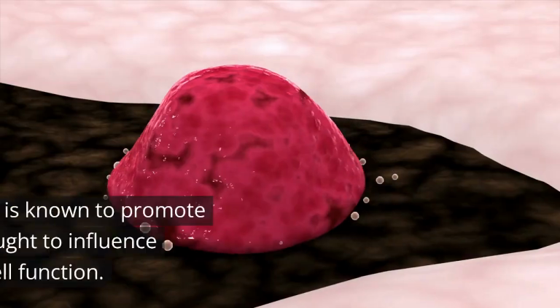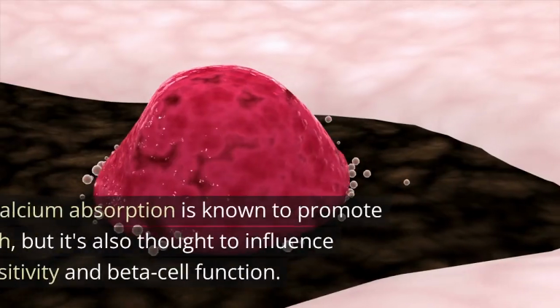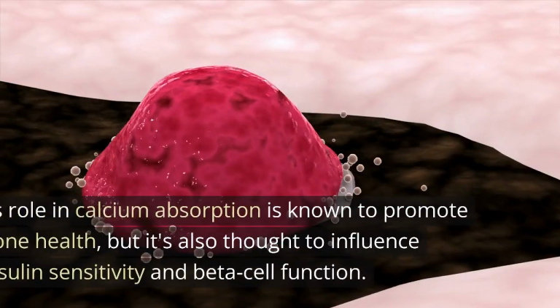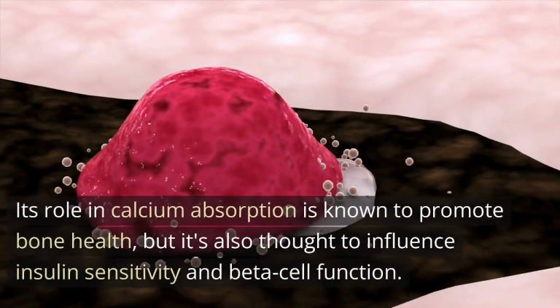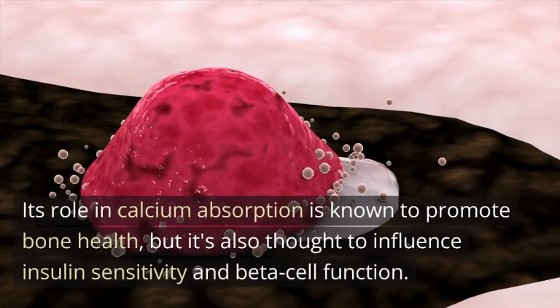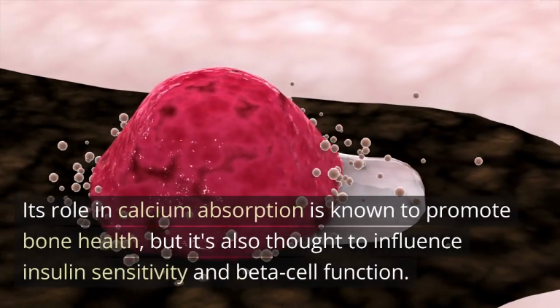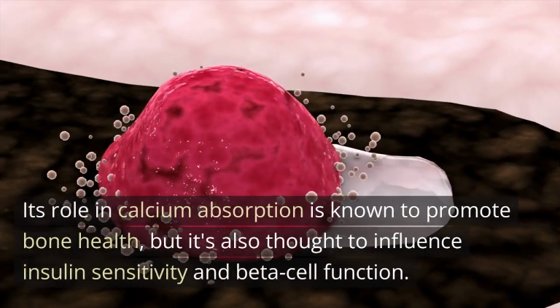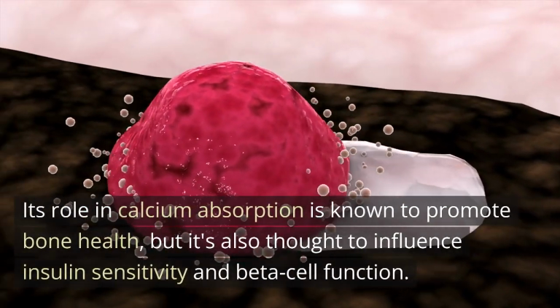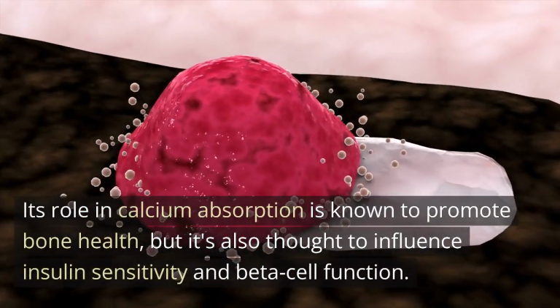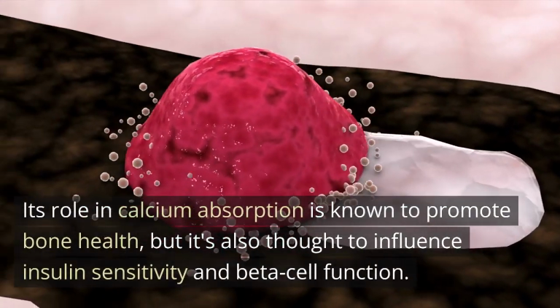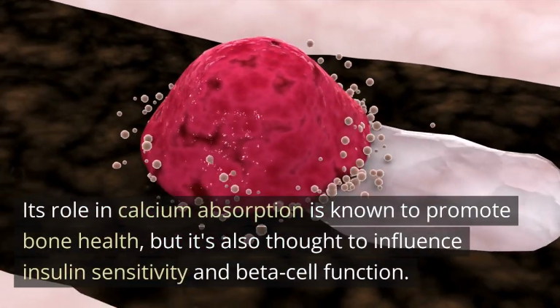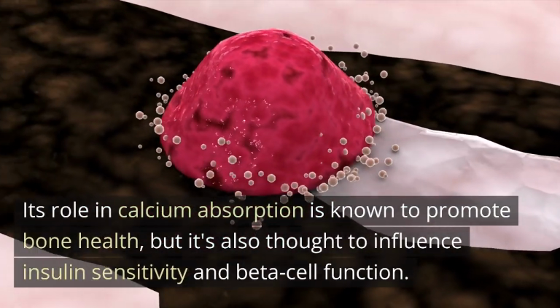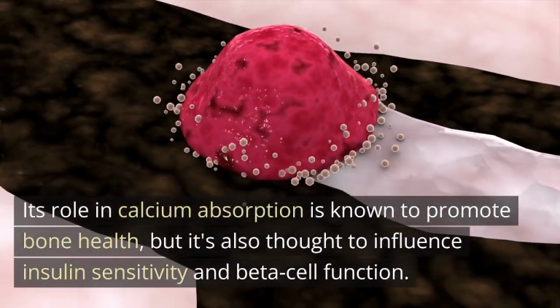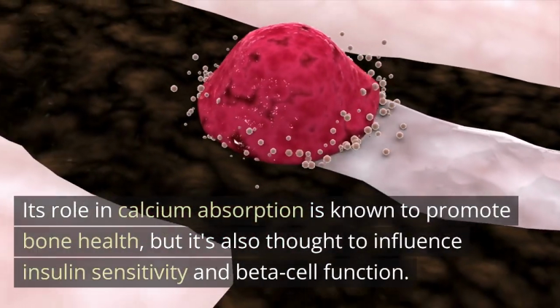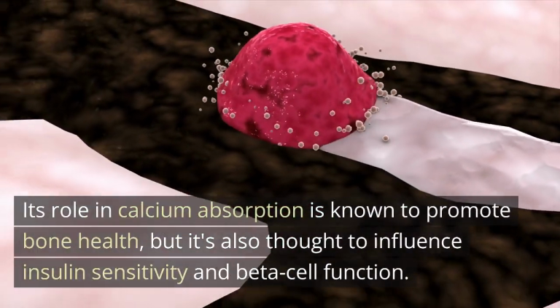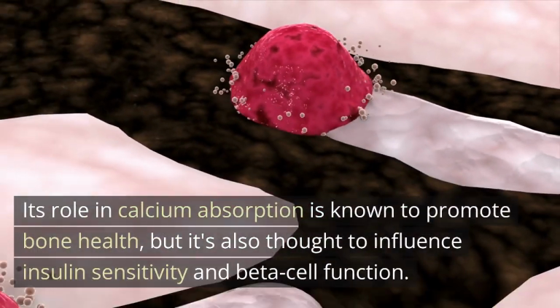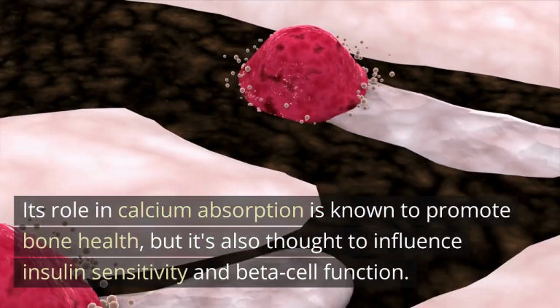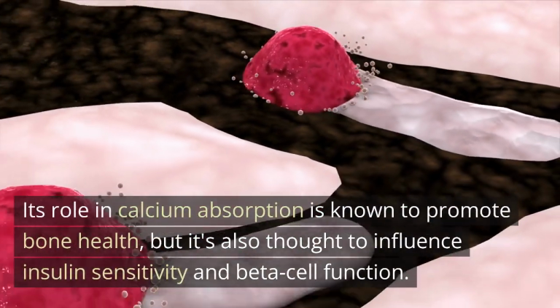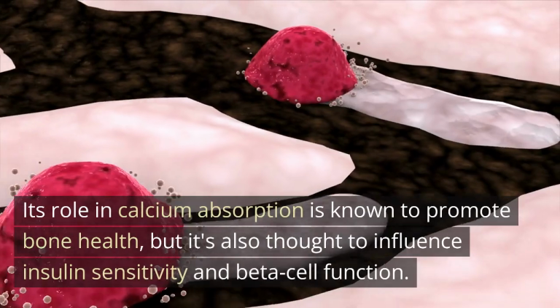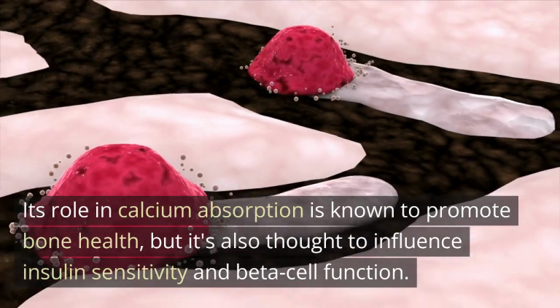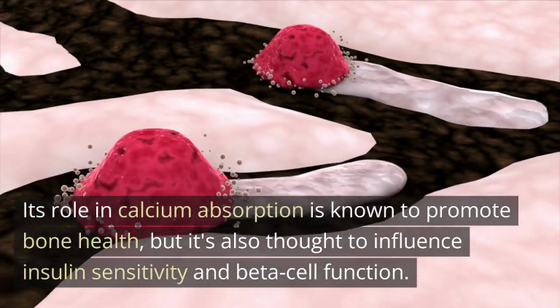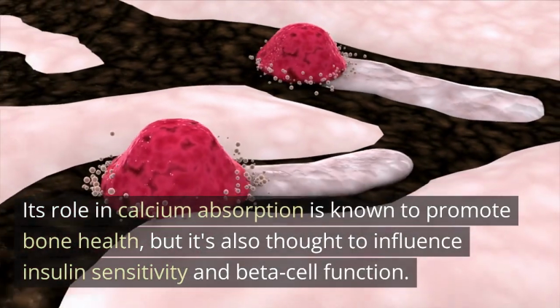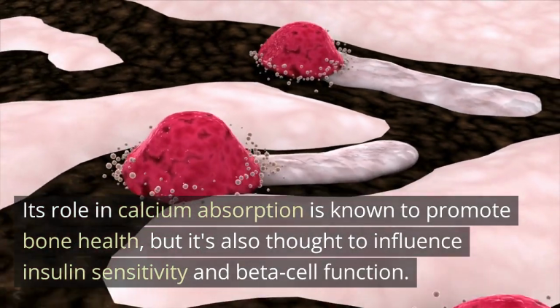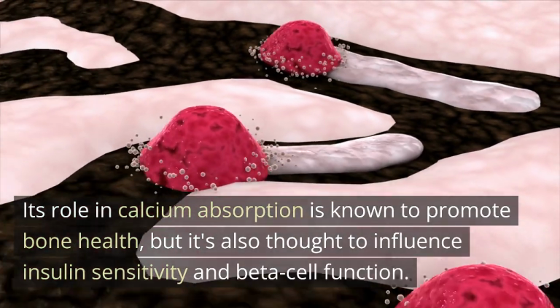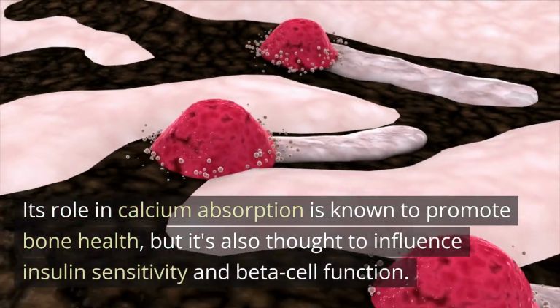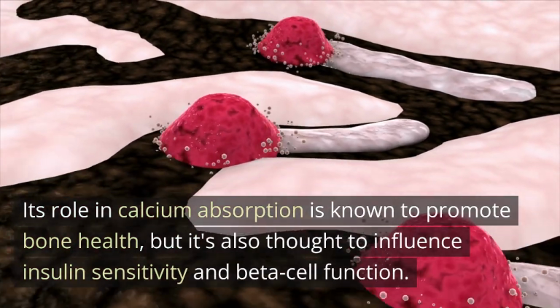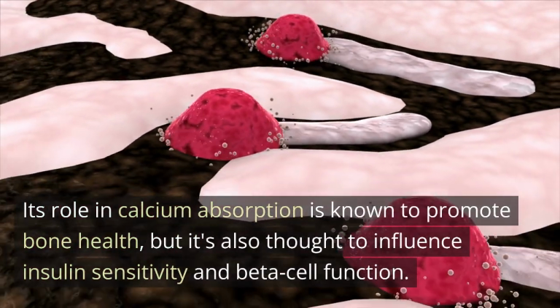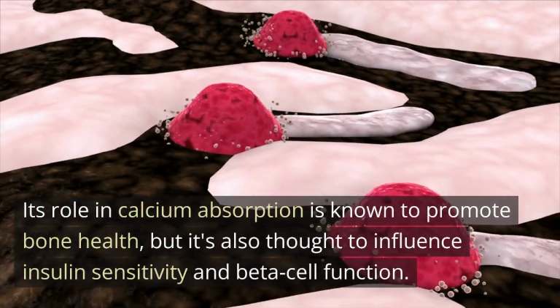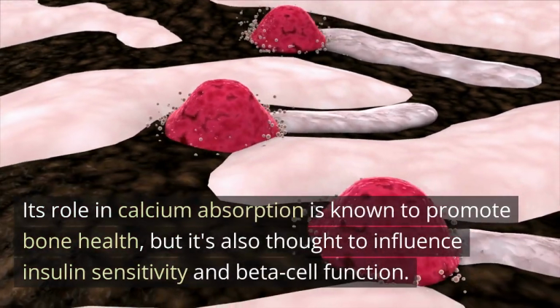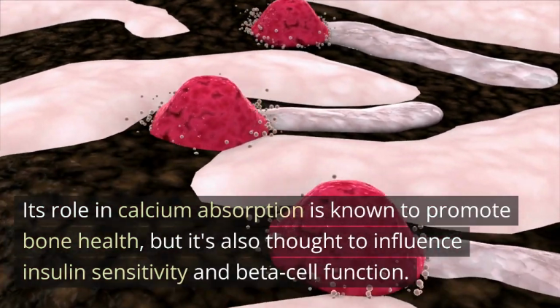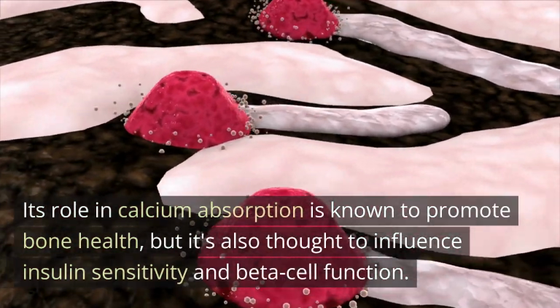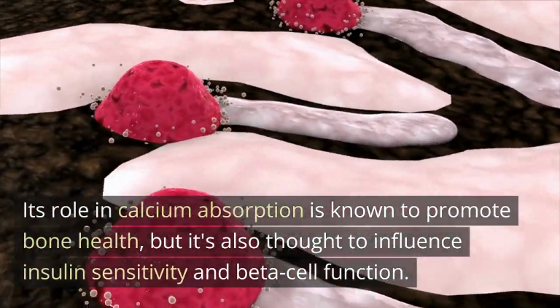Its role in calcium absorption is known to promote bone health, but it's also thought to influence insulin sensitivity and beta cell function.